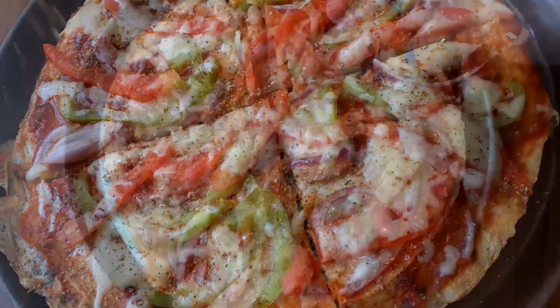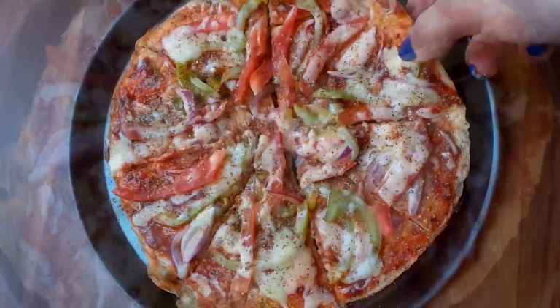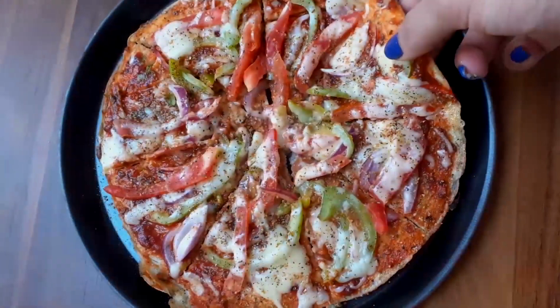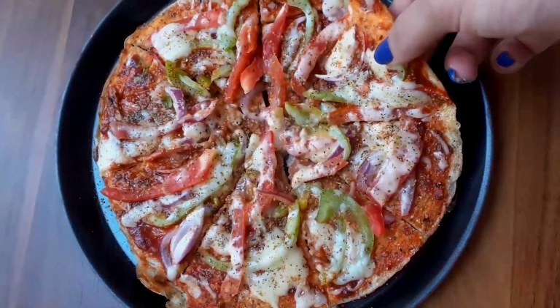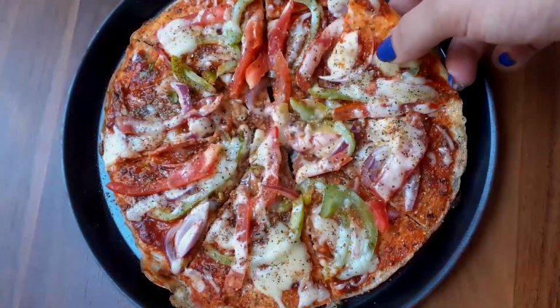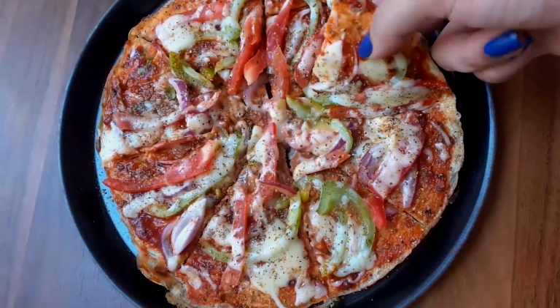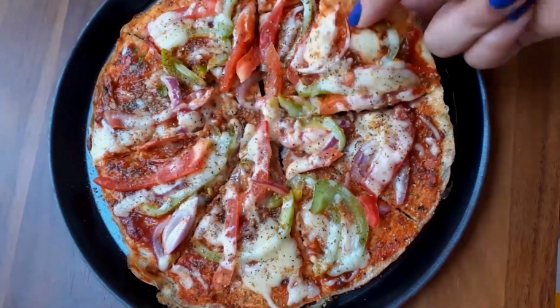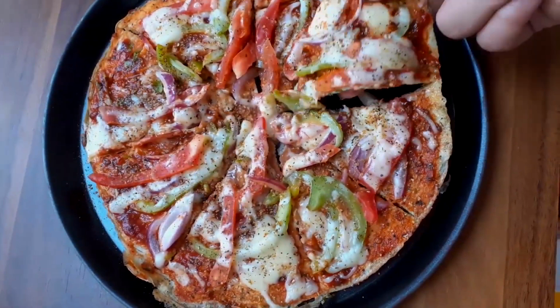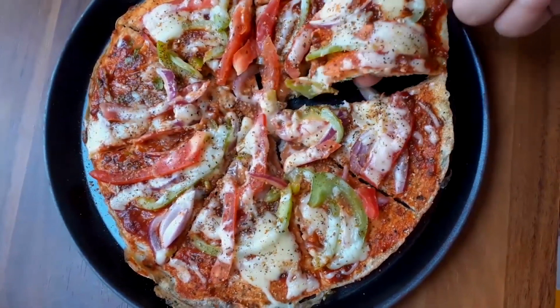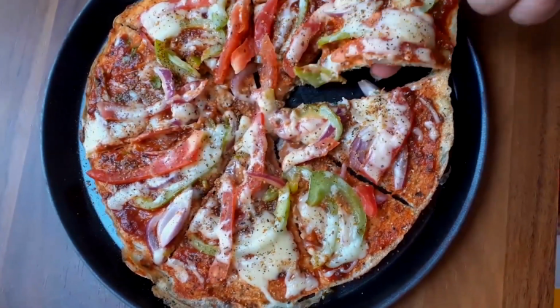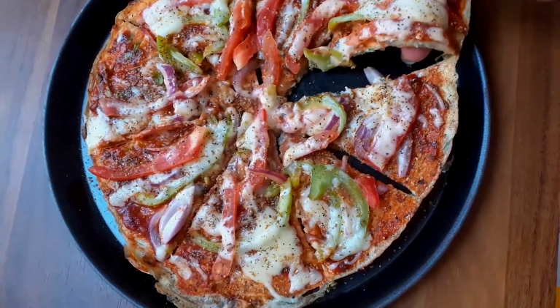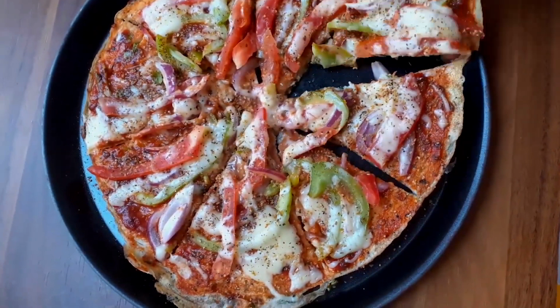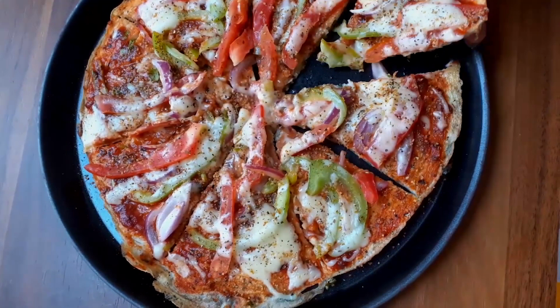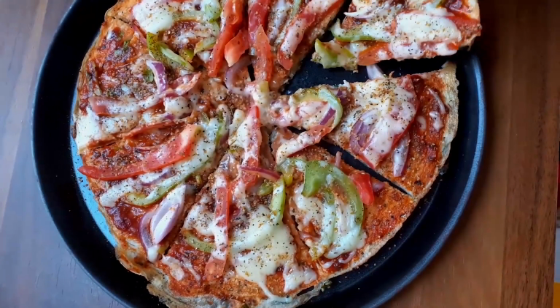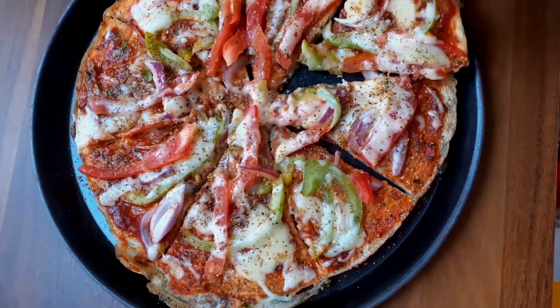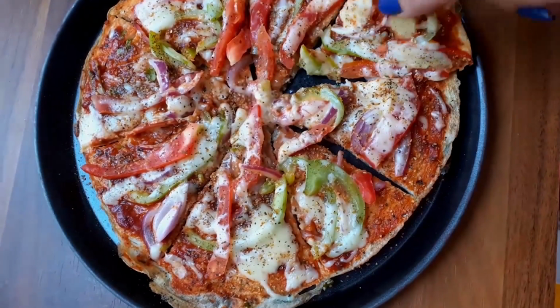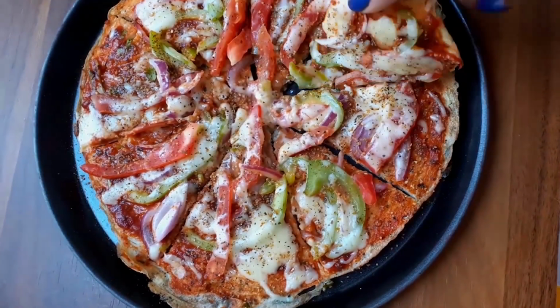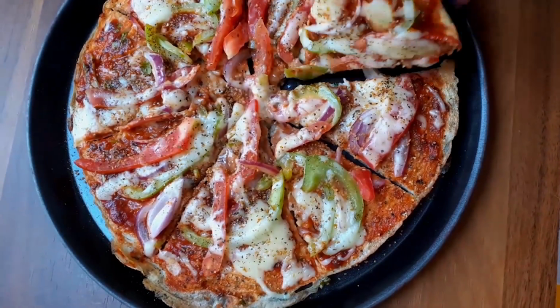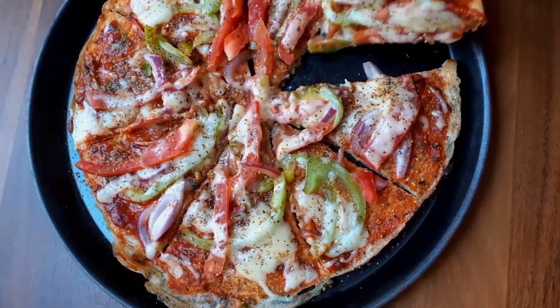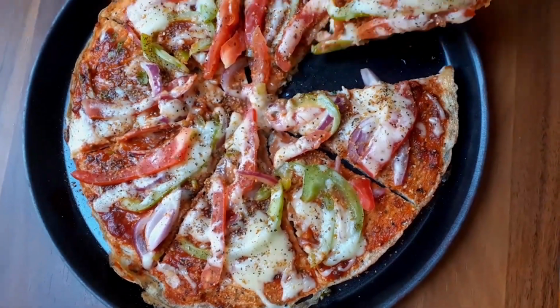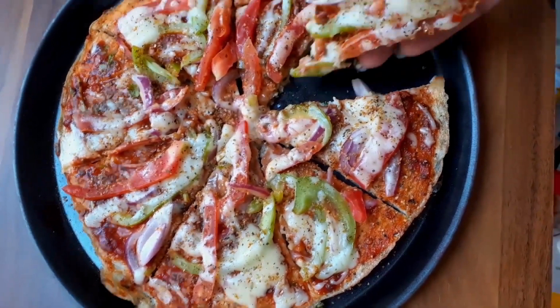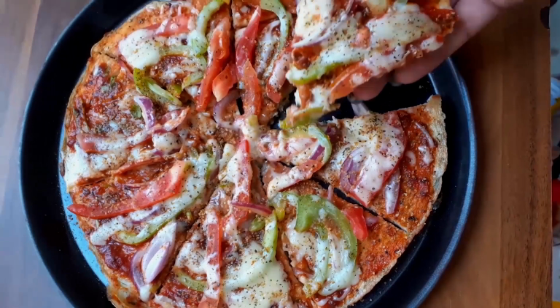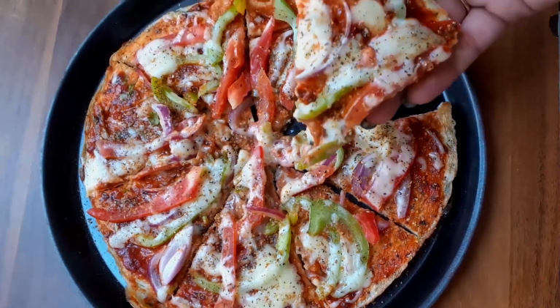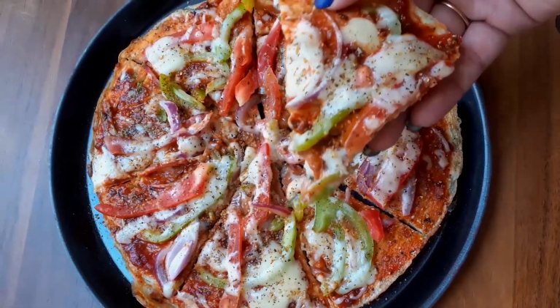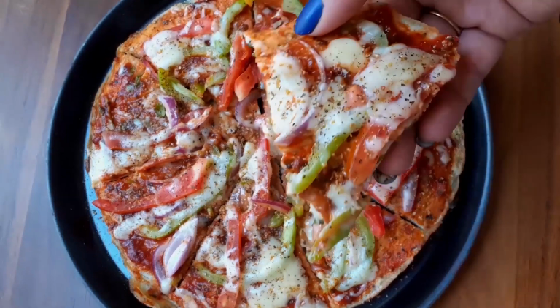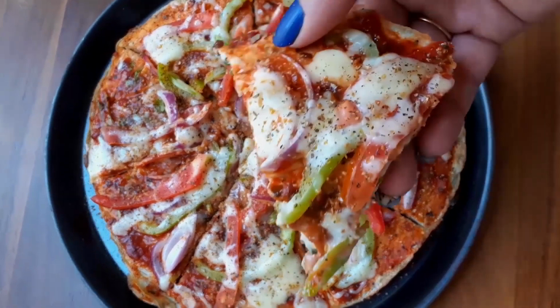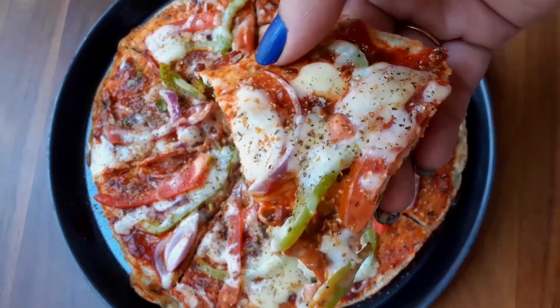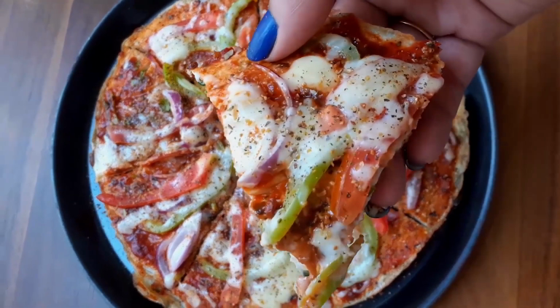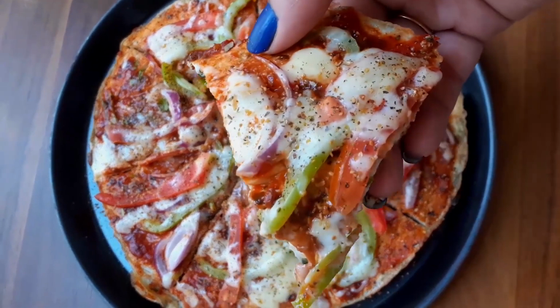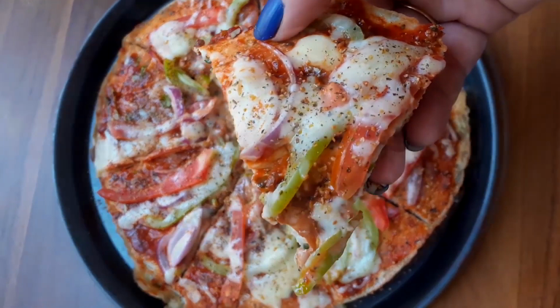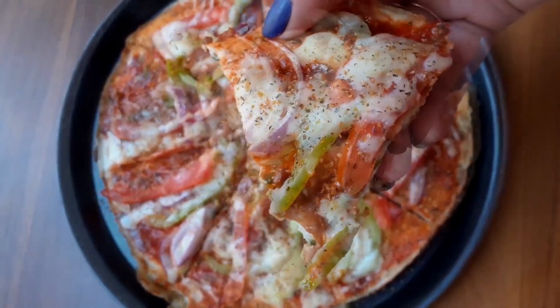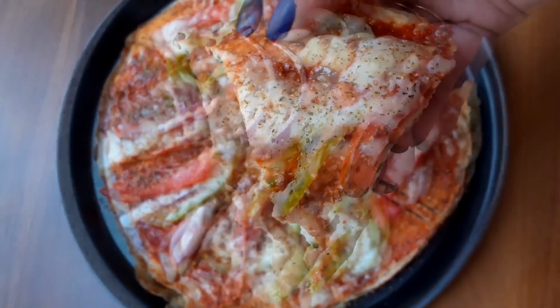Guys, if you are having this pizza on a regular basis, please limit the amount of cheese.